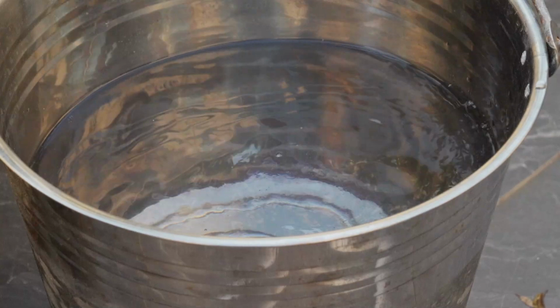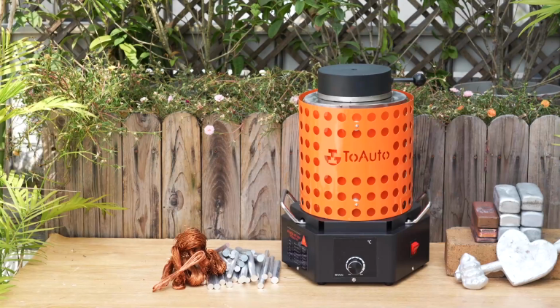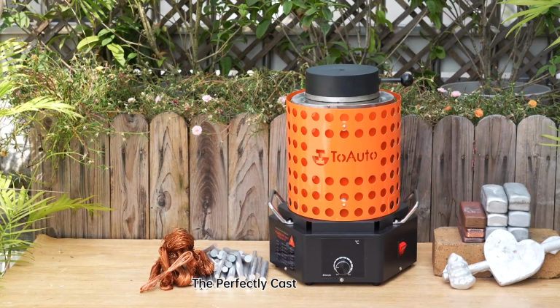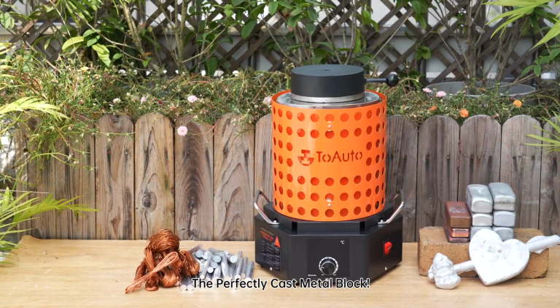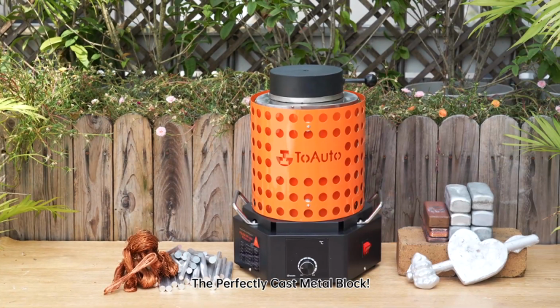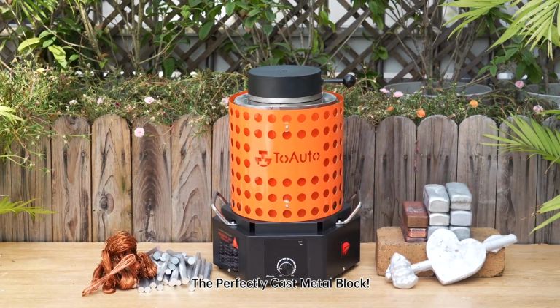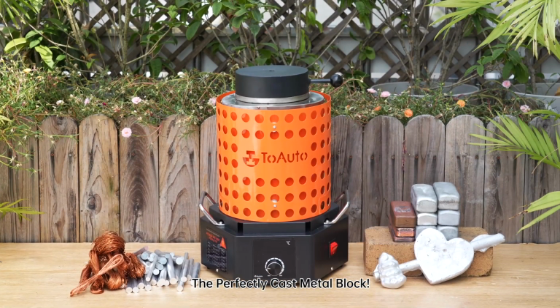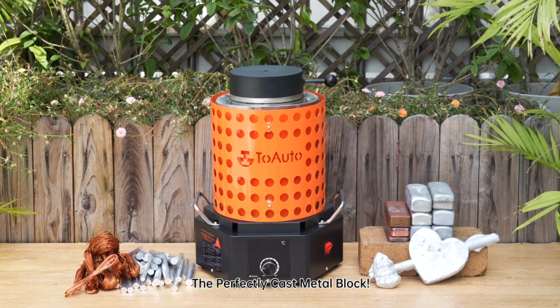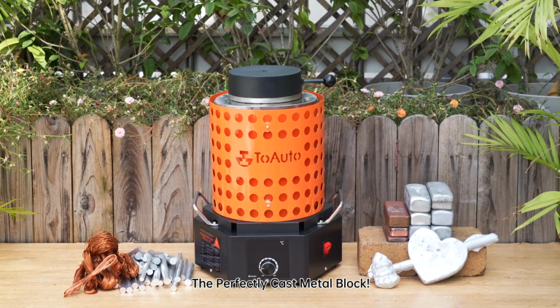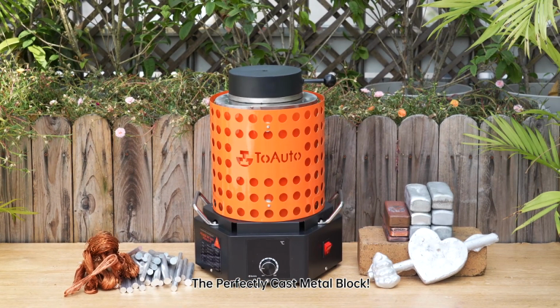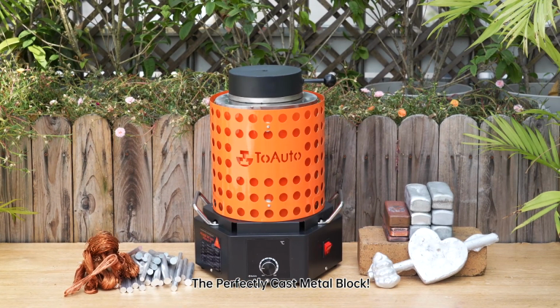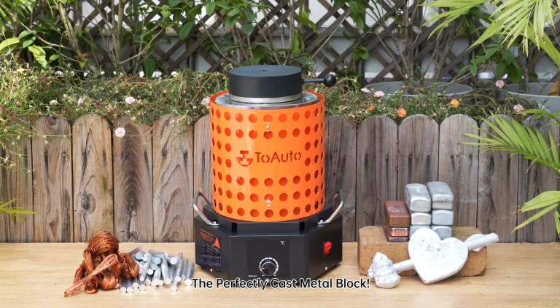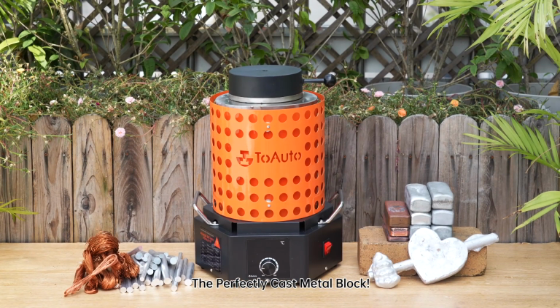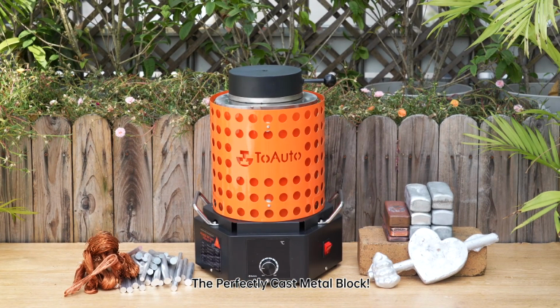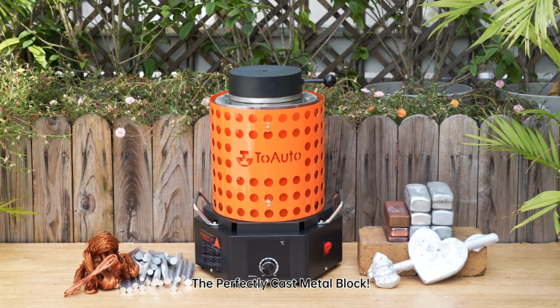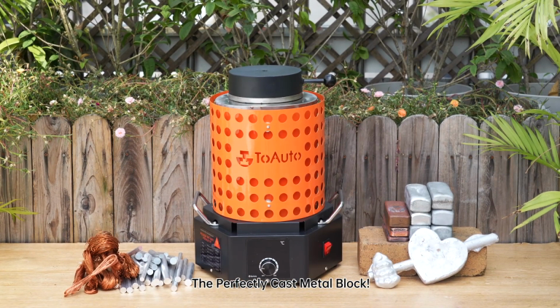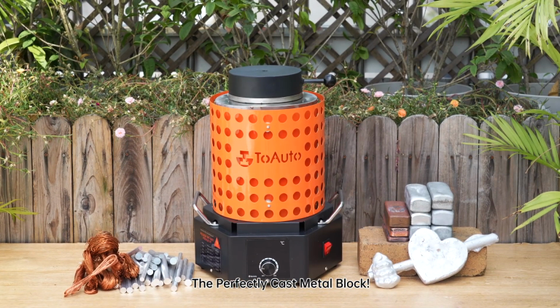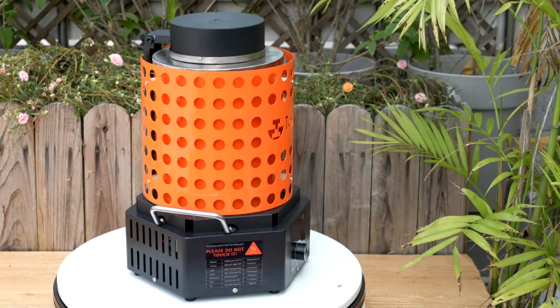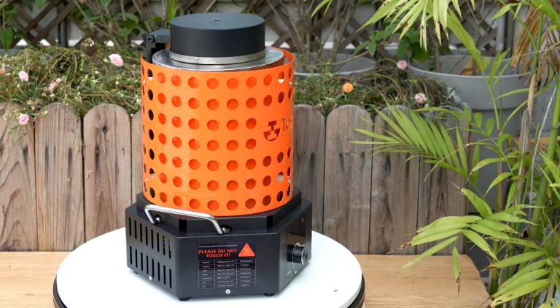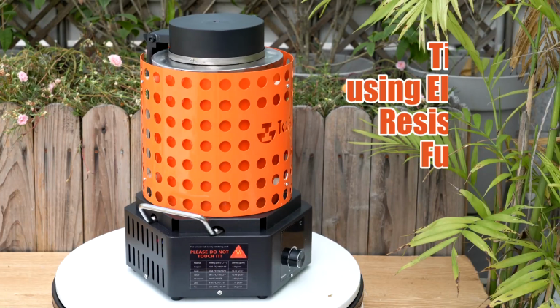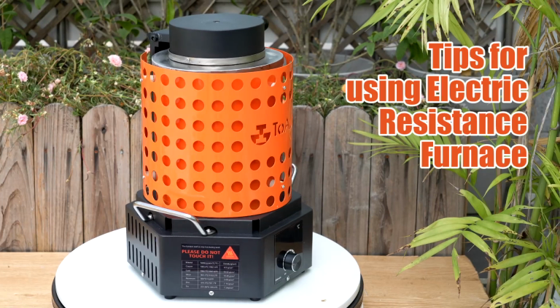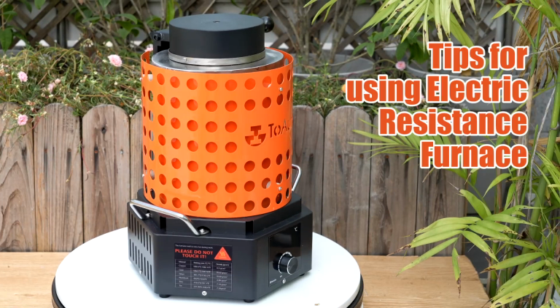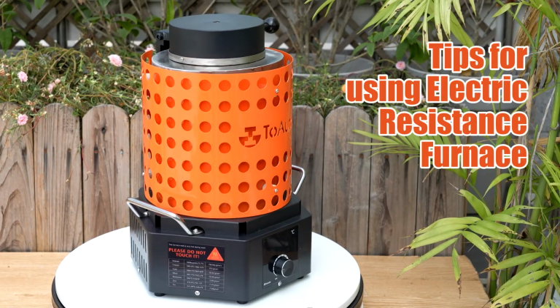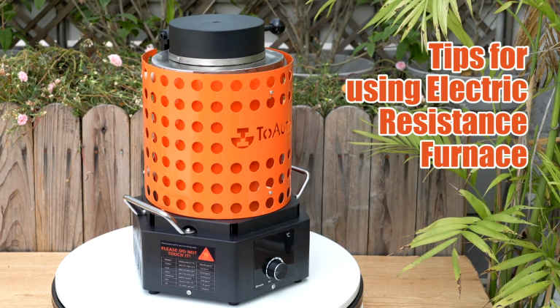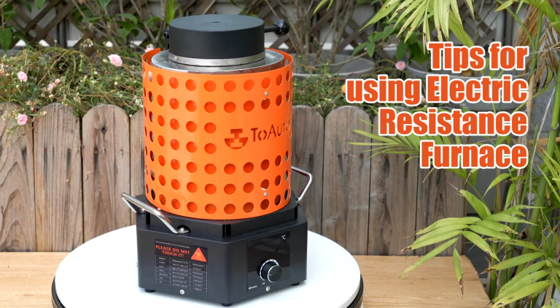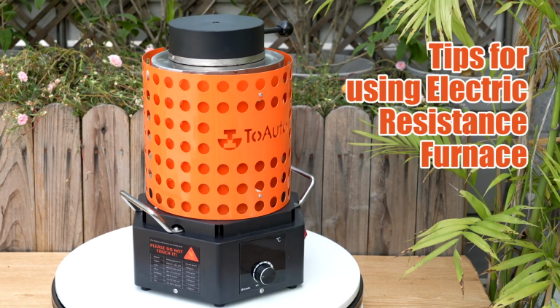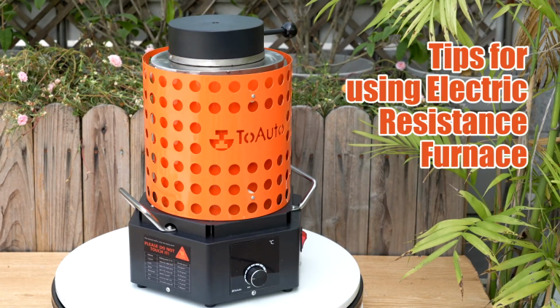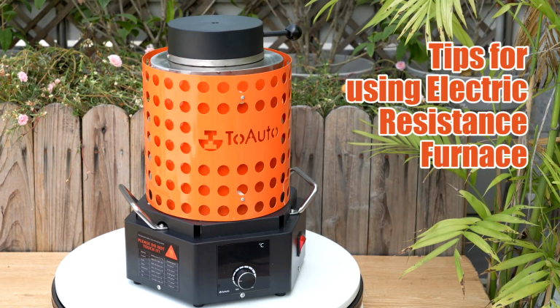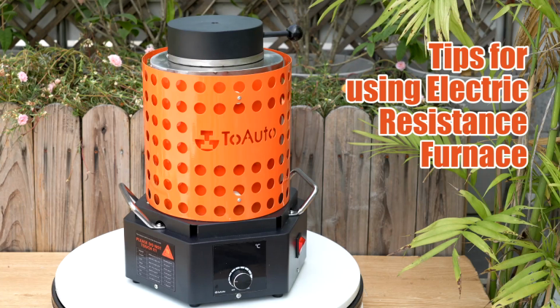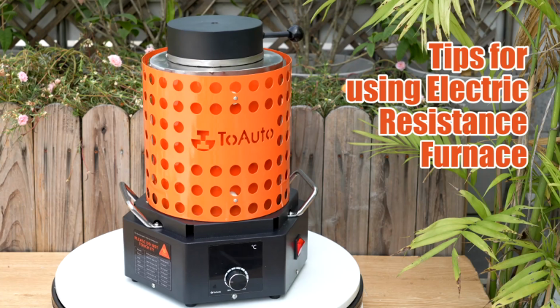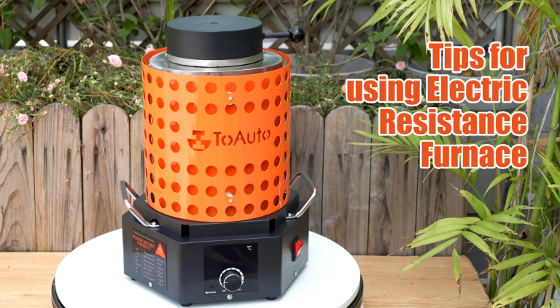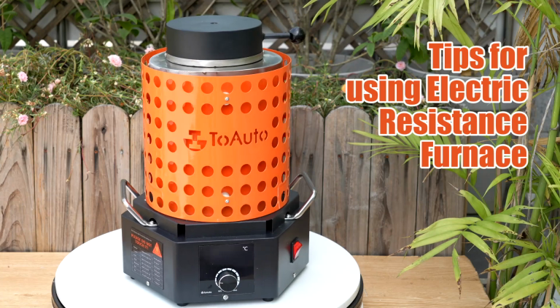The perfectly cast metal block. Tips for using the electric resistance furnace.